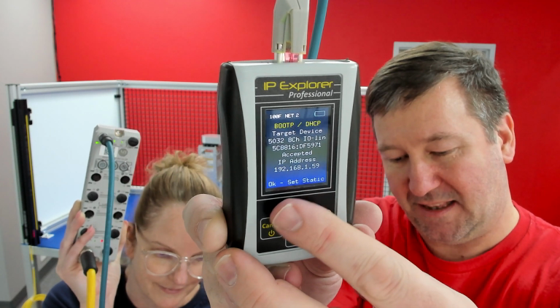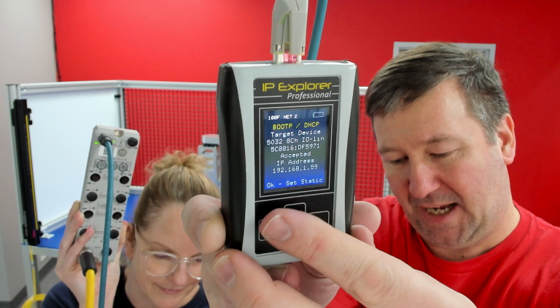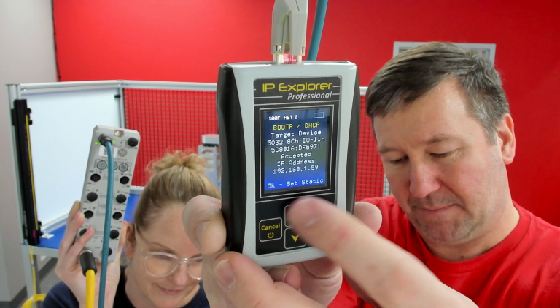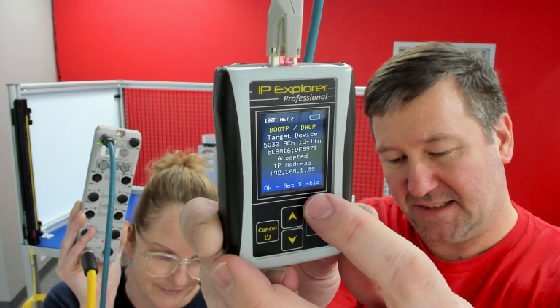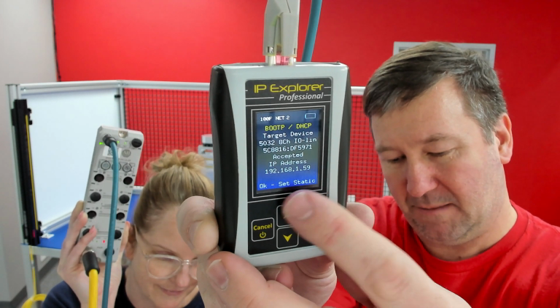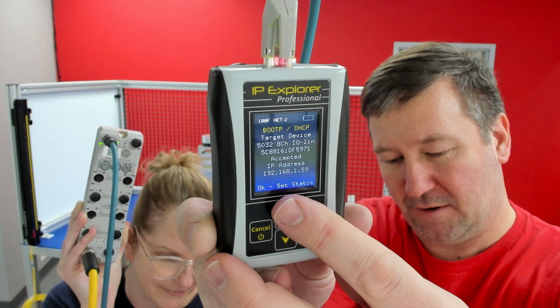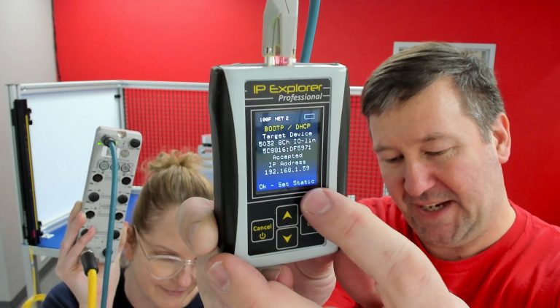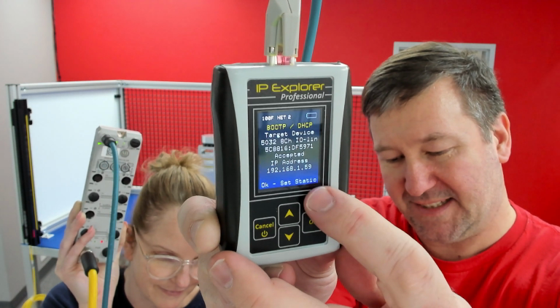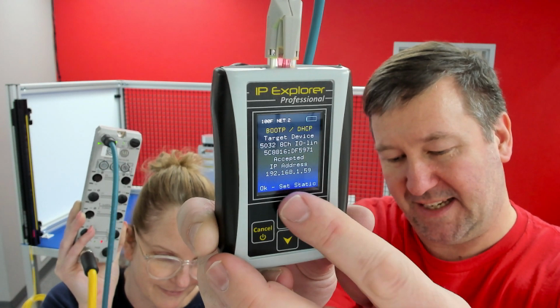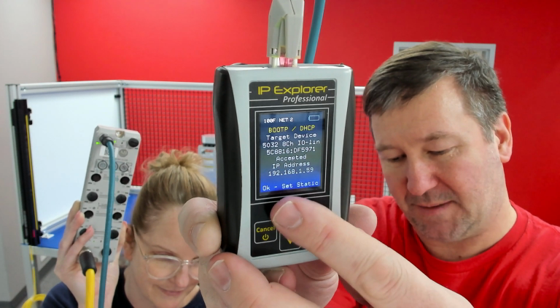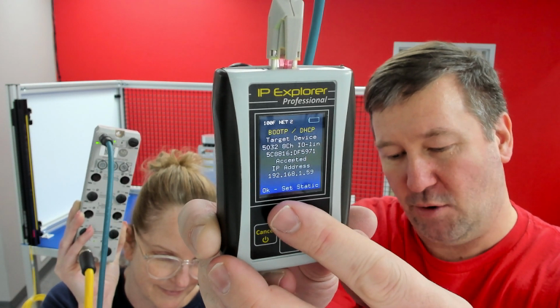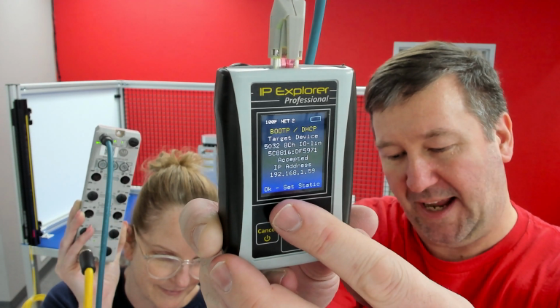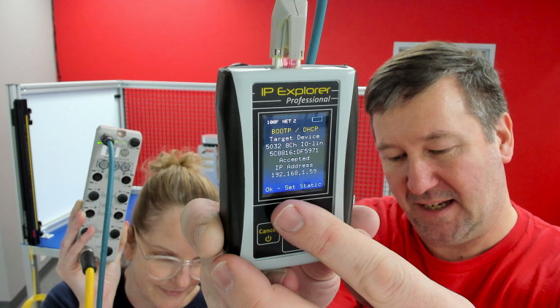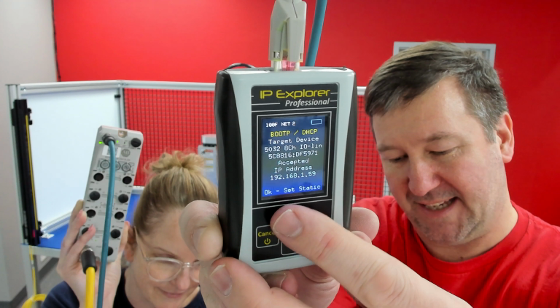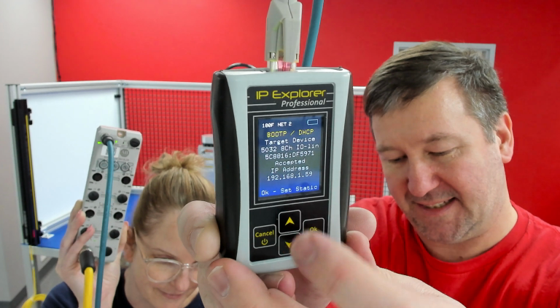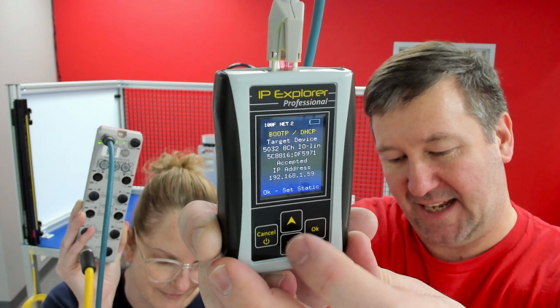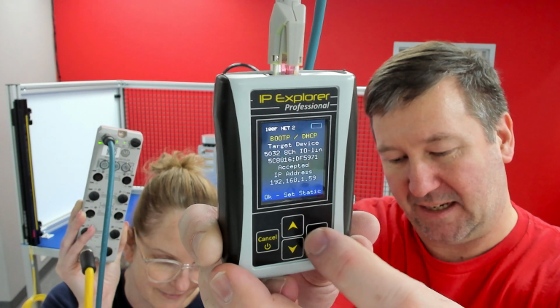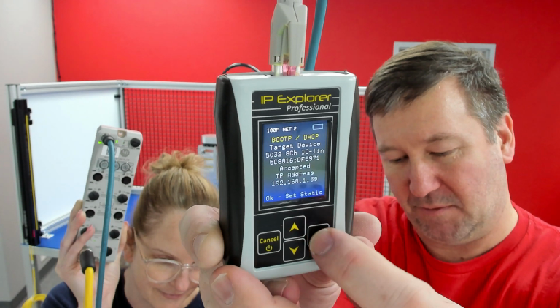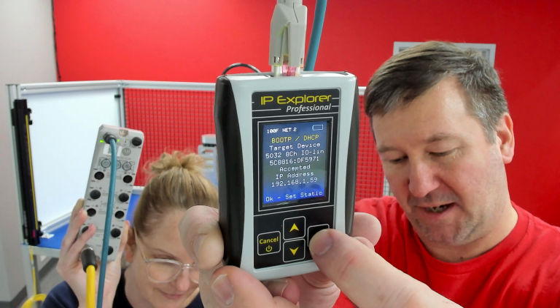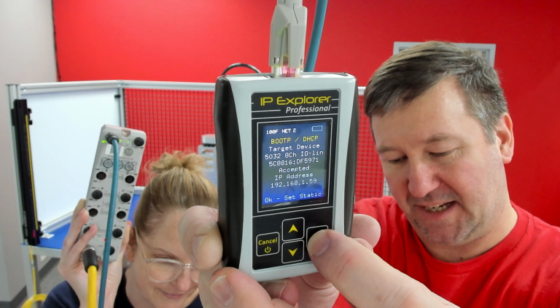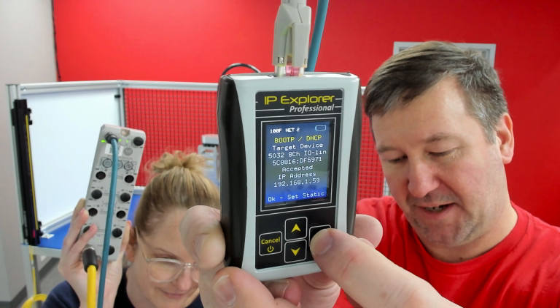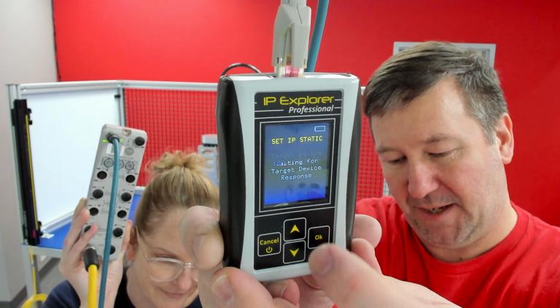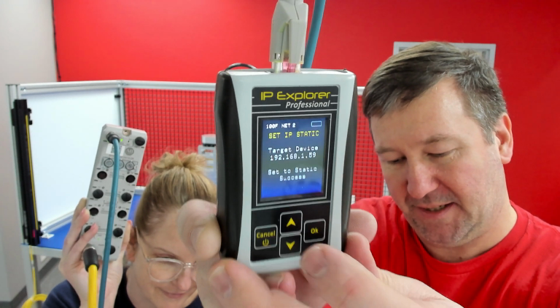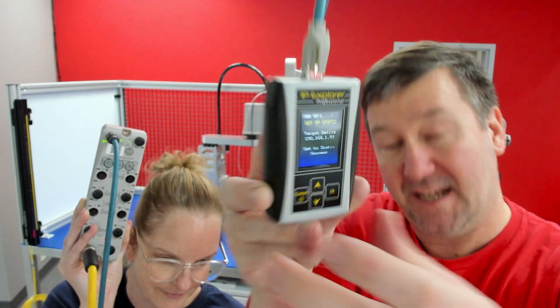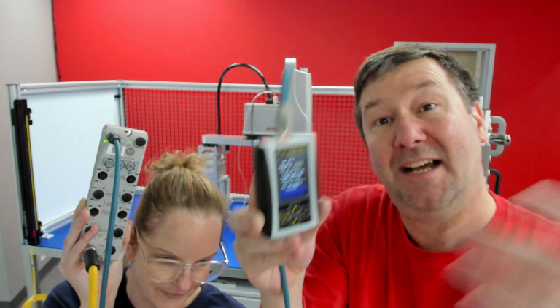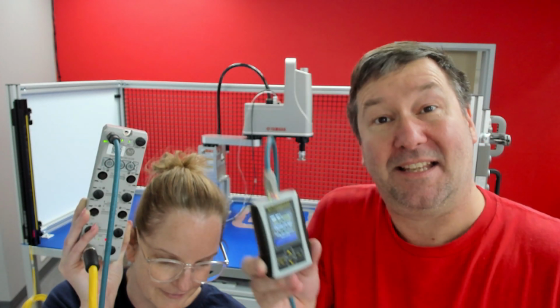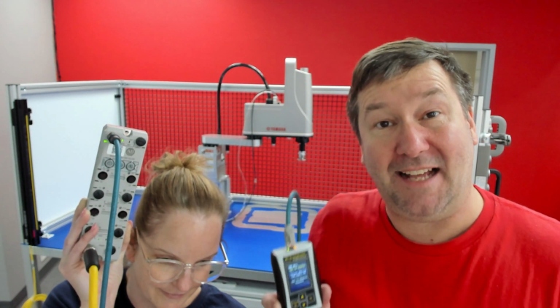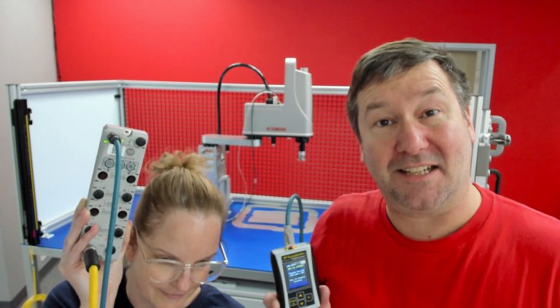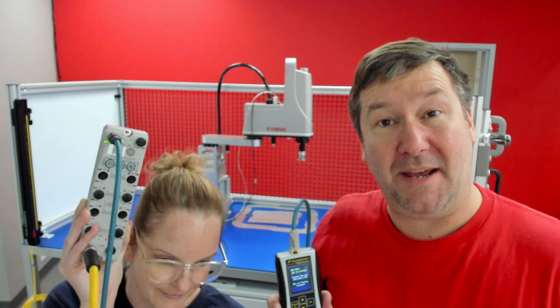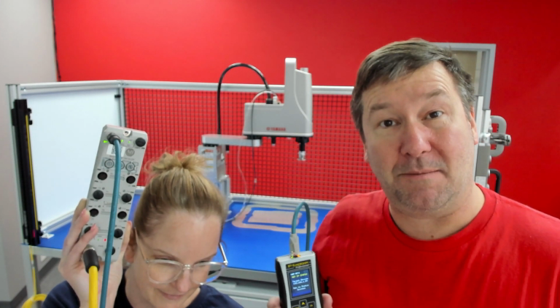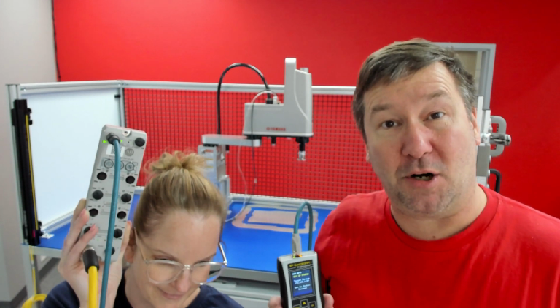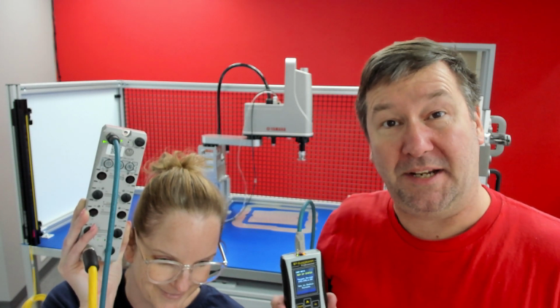At the bottom — and this is an important piece — it says OK to set to static. We press the OK button, and that's going to make it permanent.